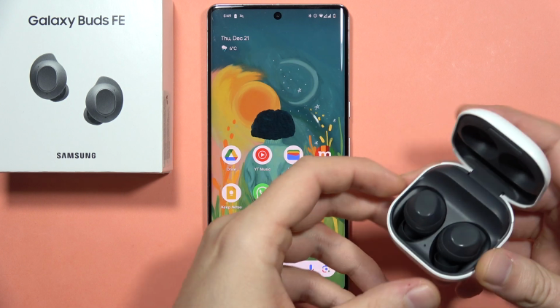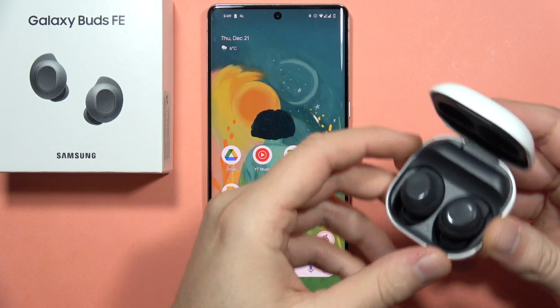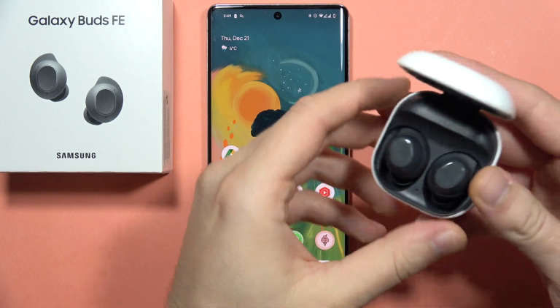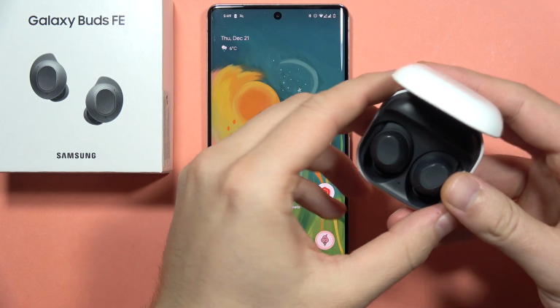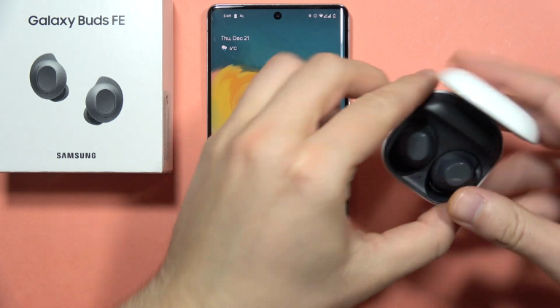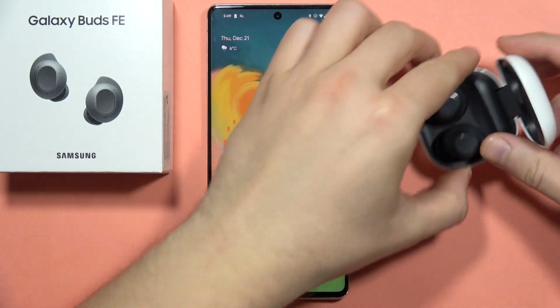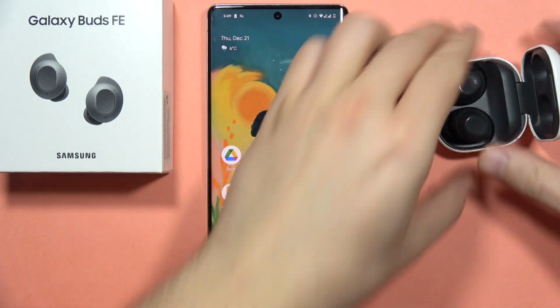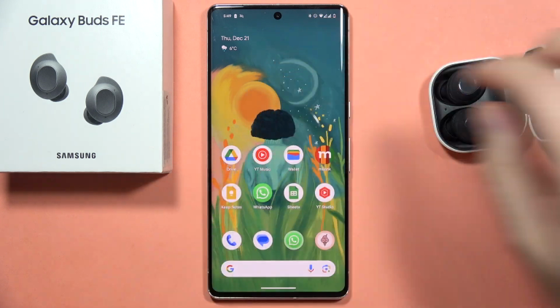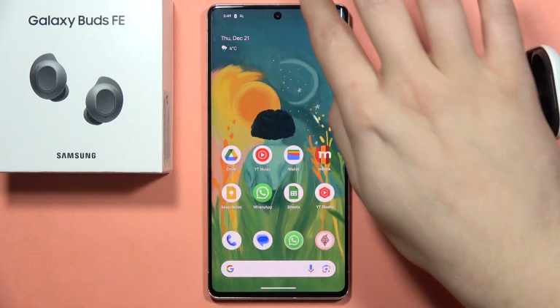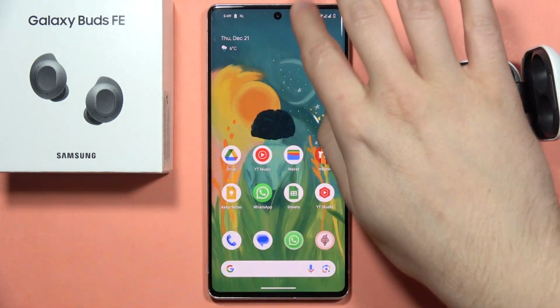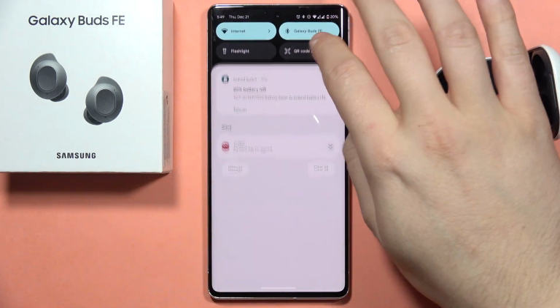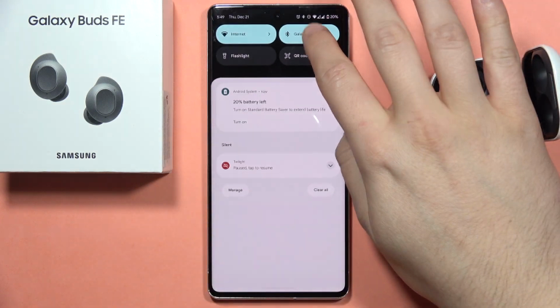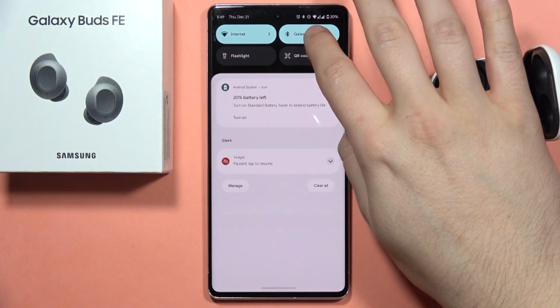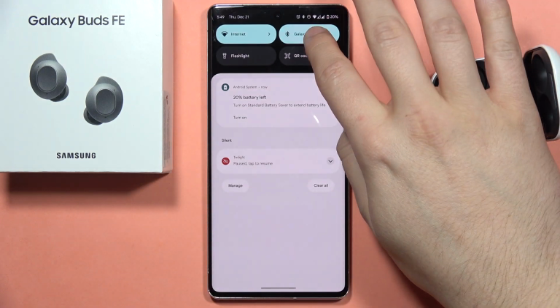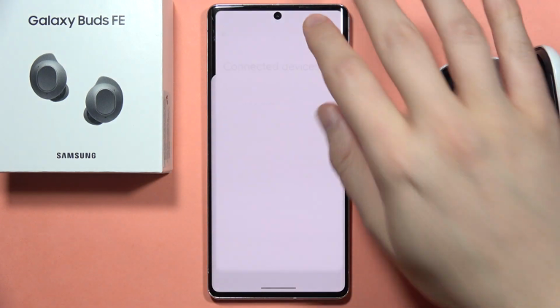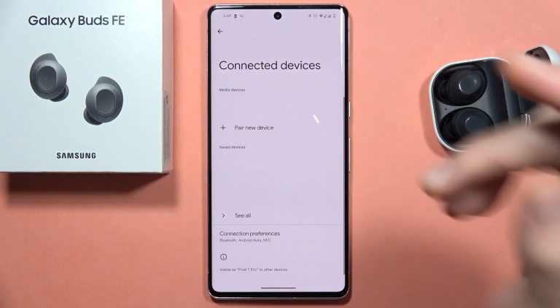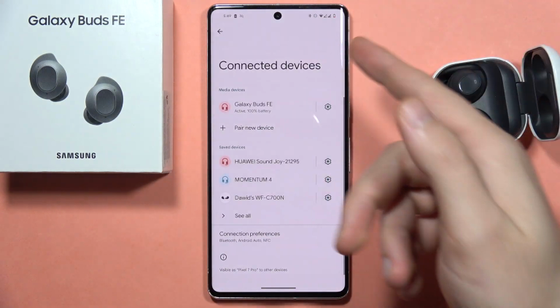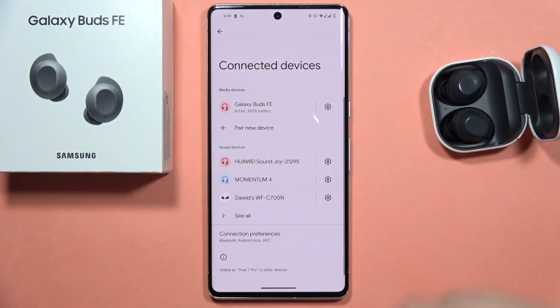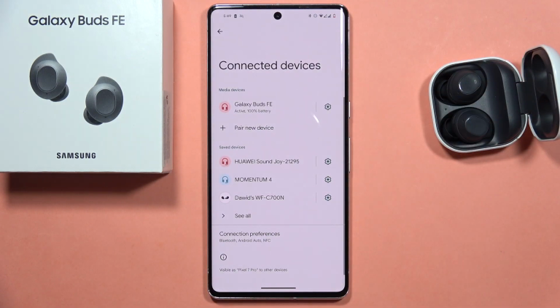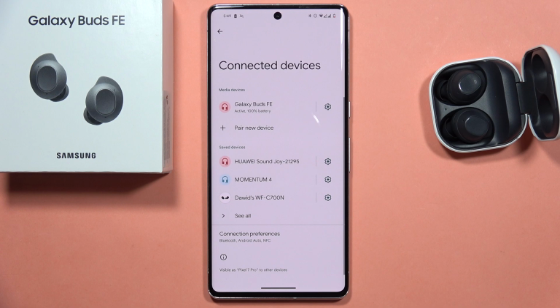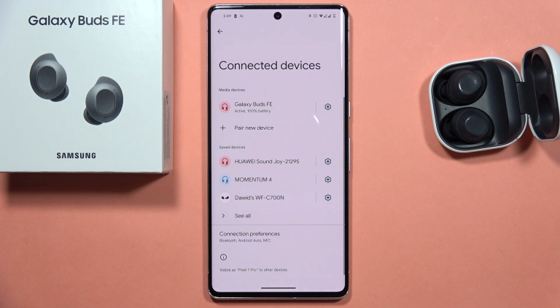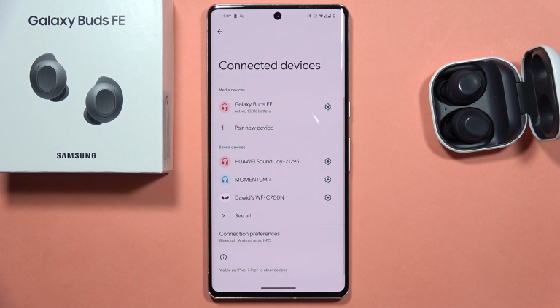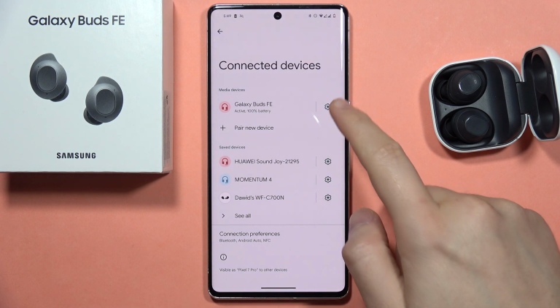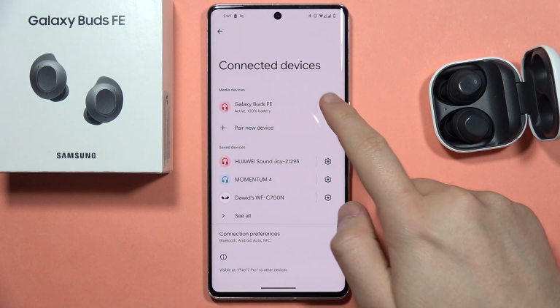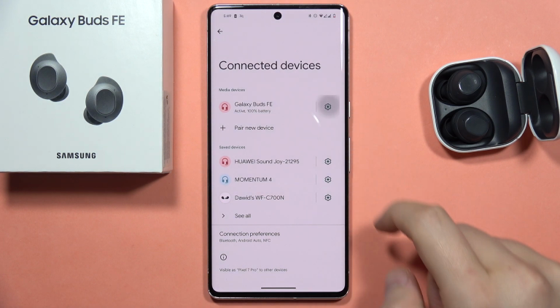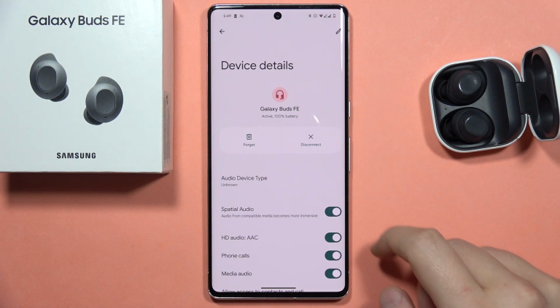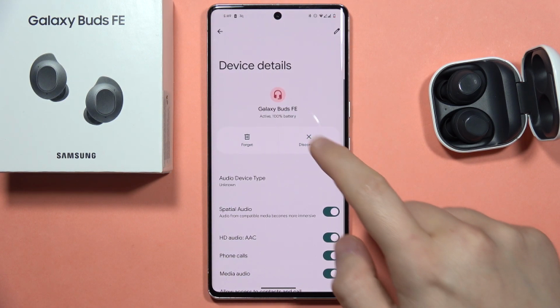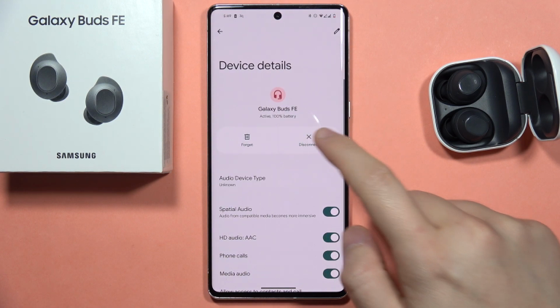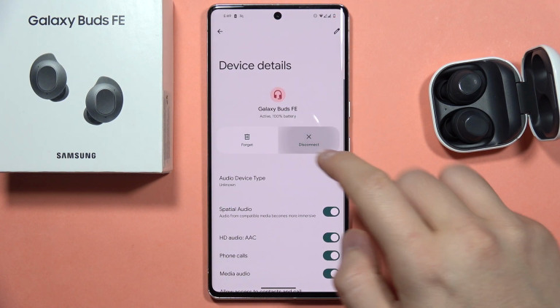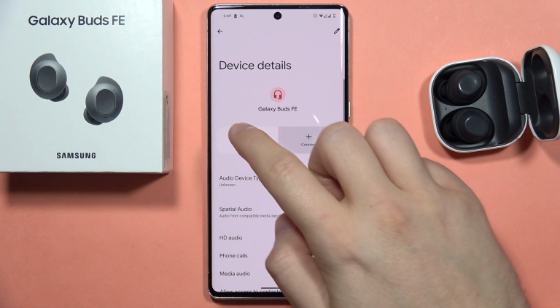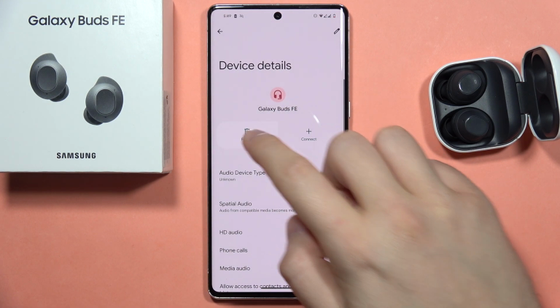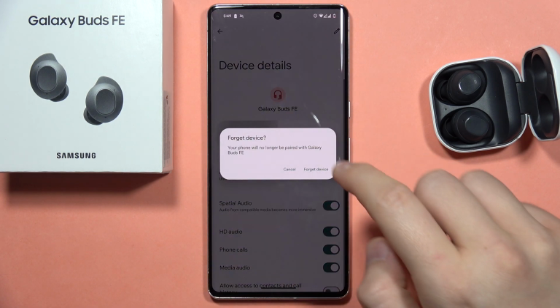So all you have to do first — on your device, go into the Bluetooth settings and make sure that you disconnect and unpair the buds.